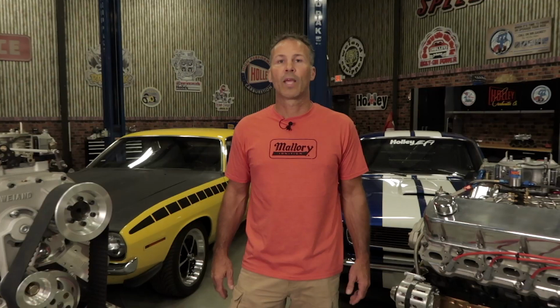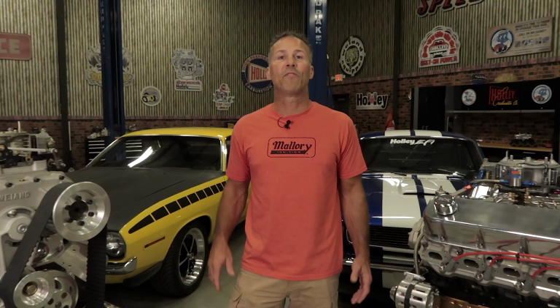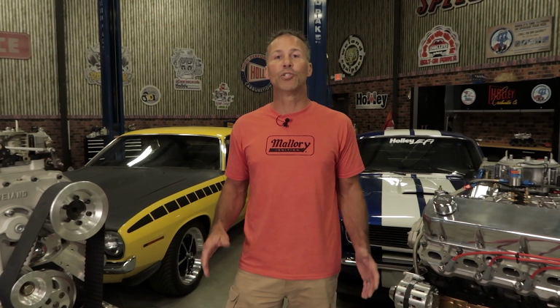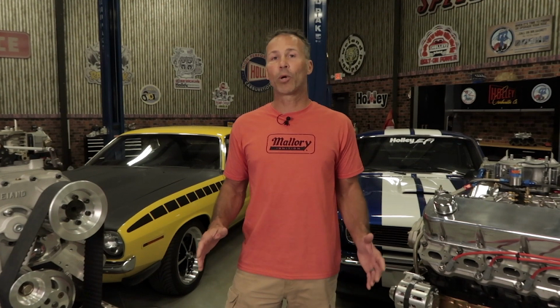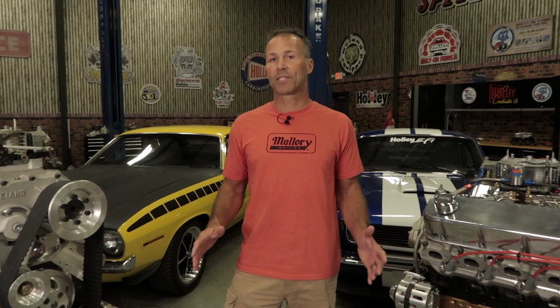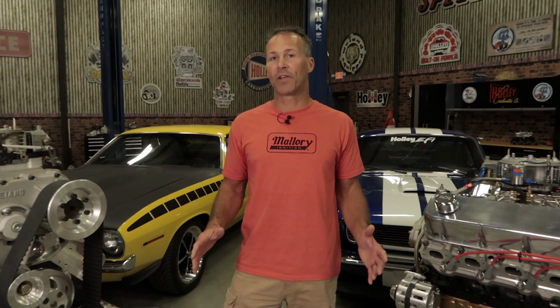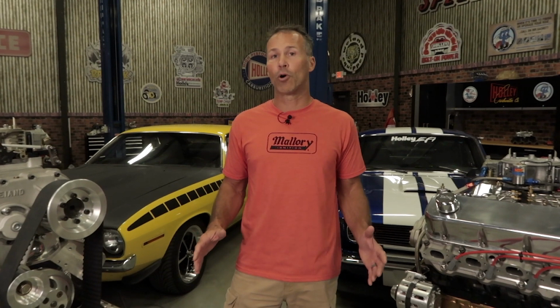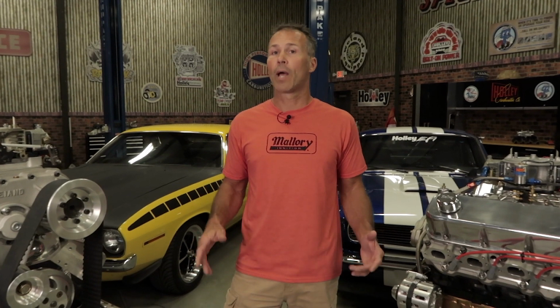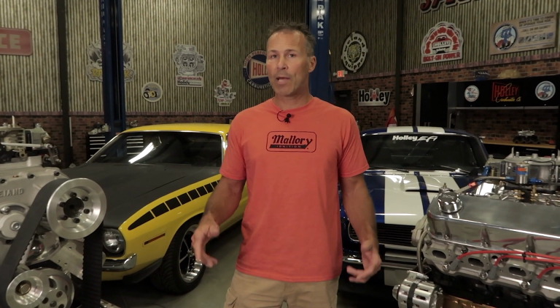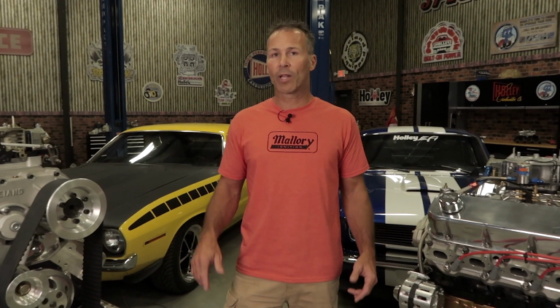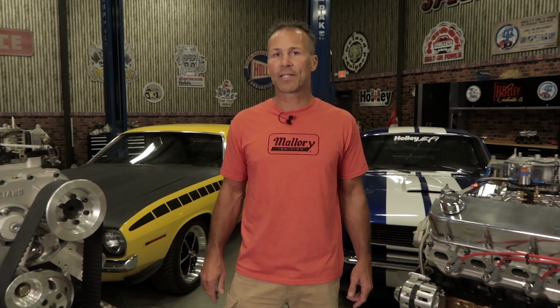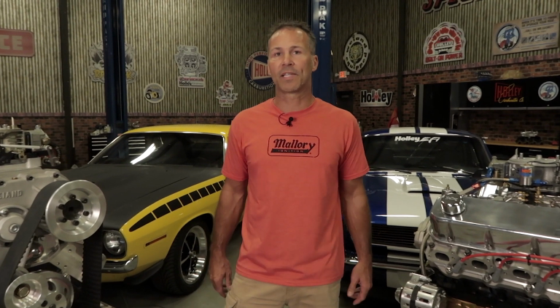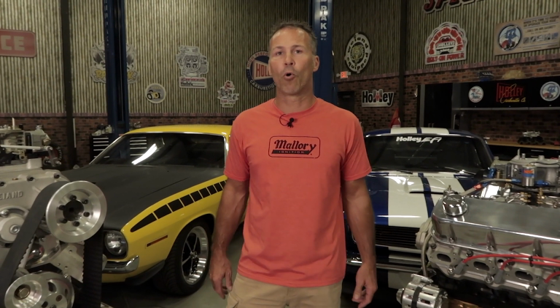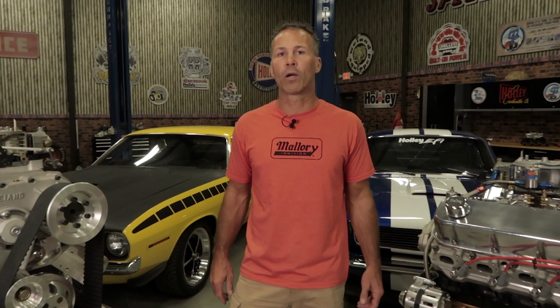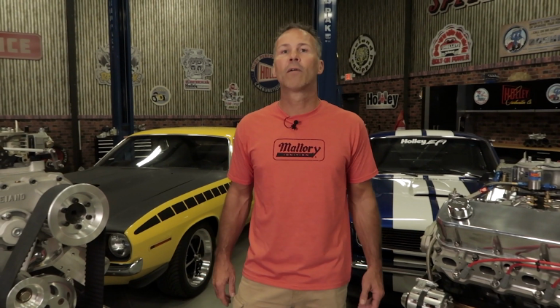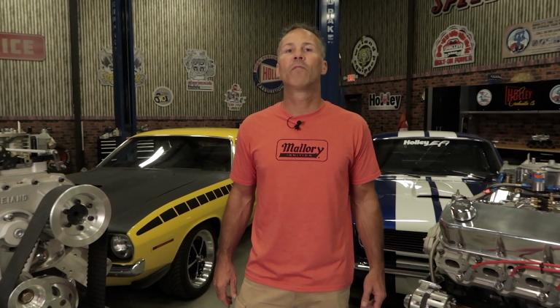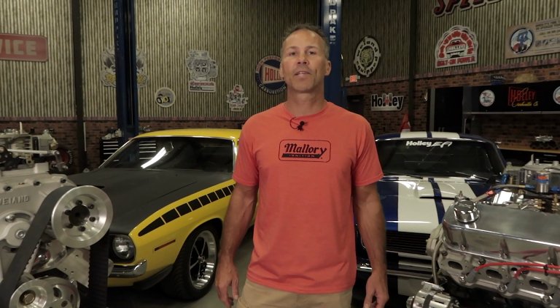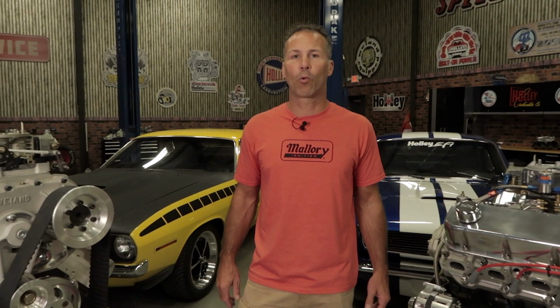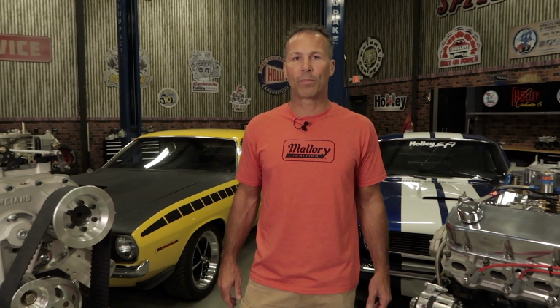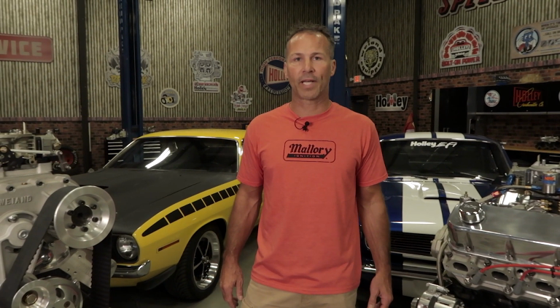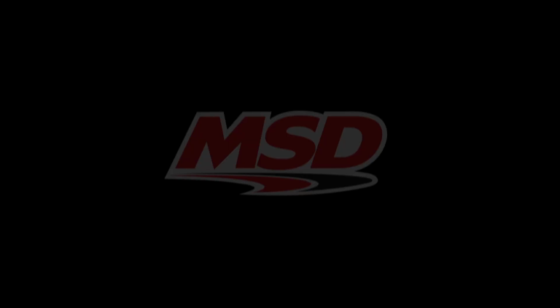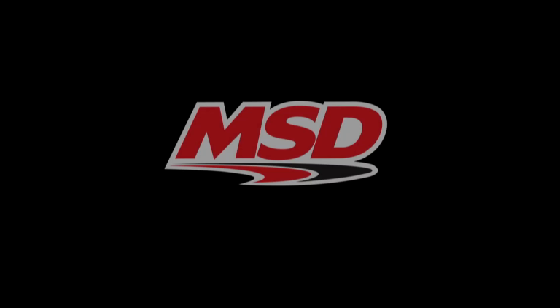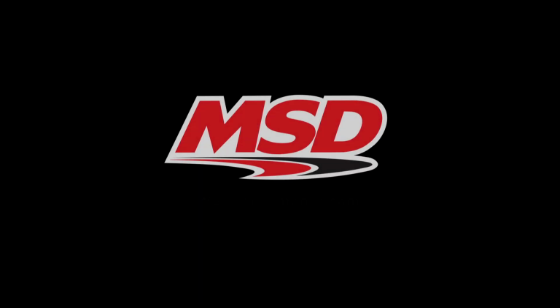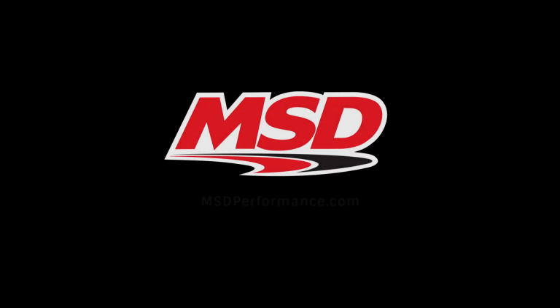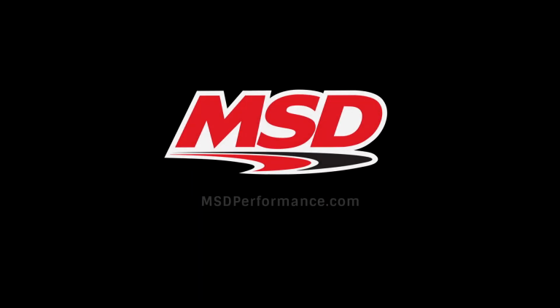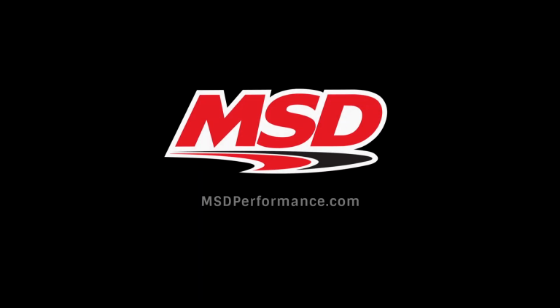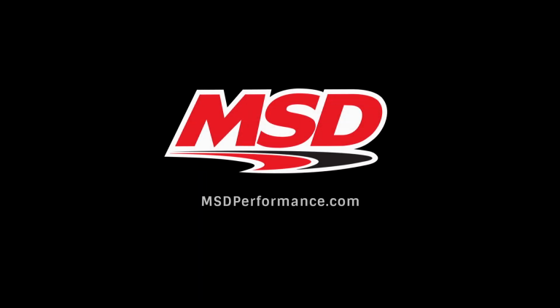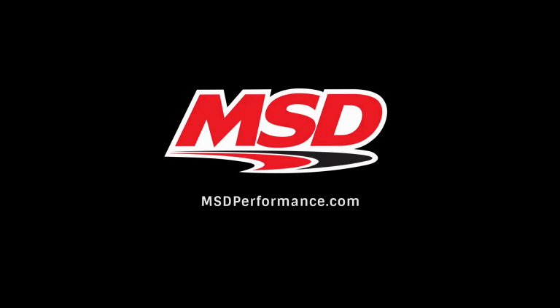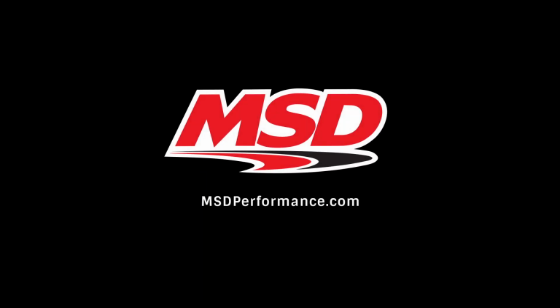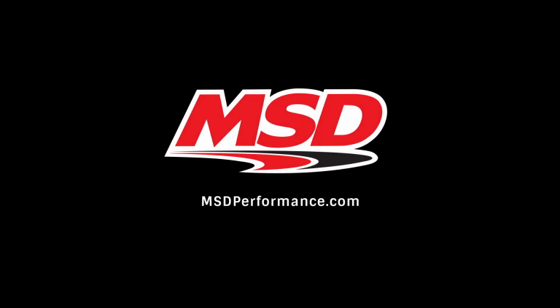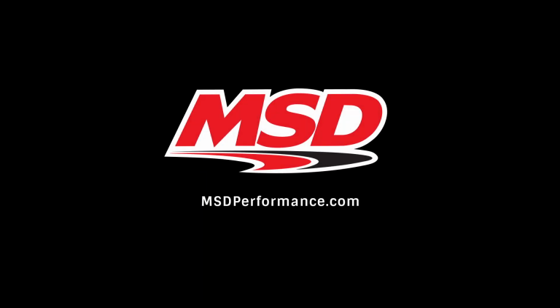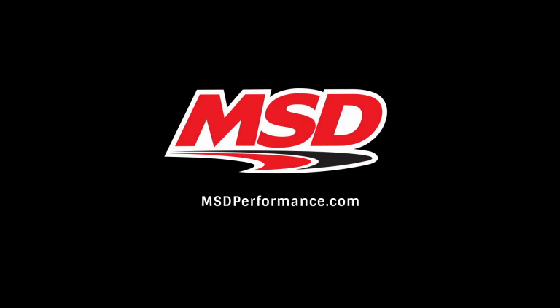If you enjoyed this video and would like to see more, visit our website at msdperformance.com.